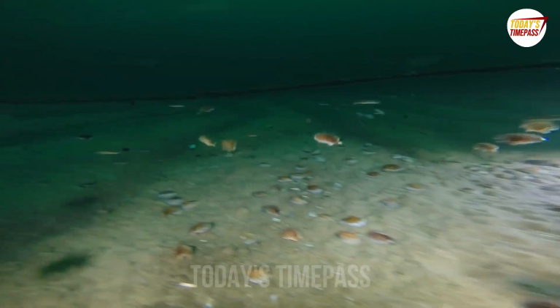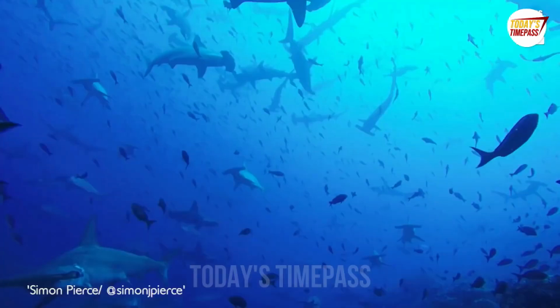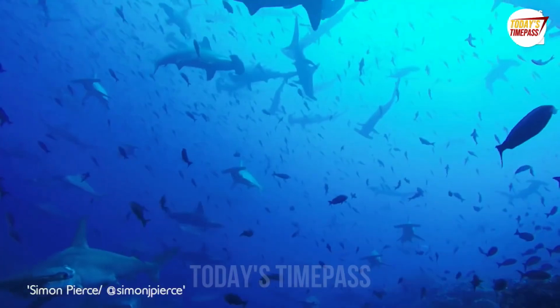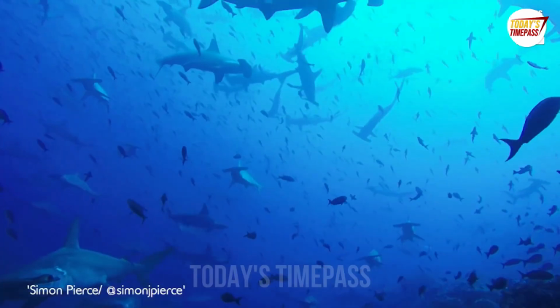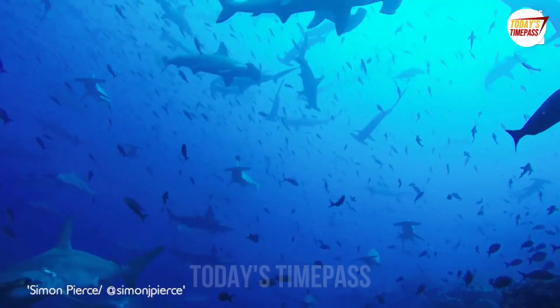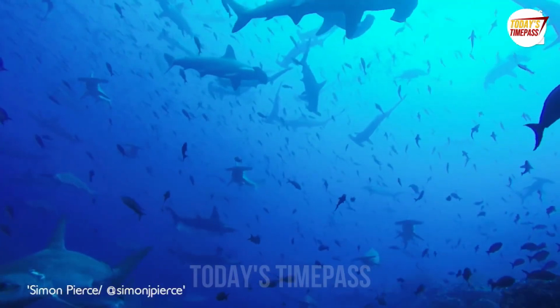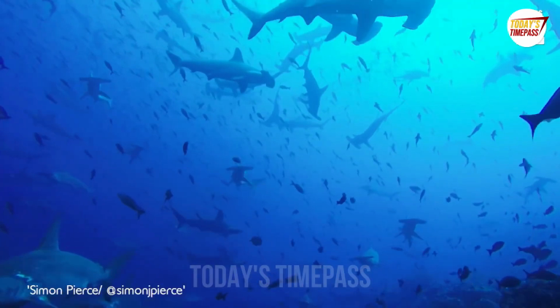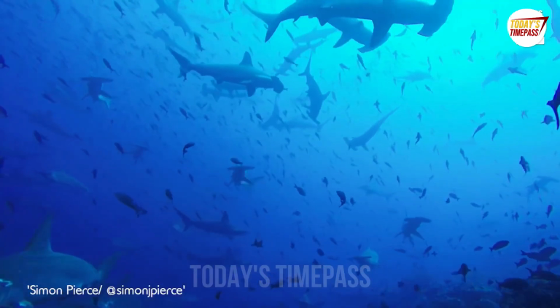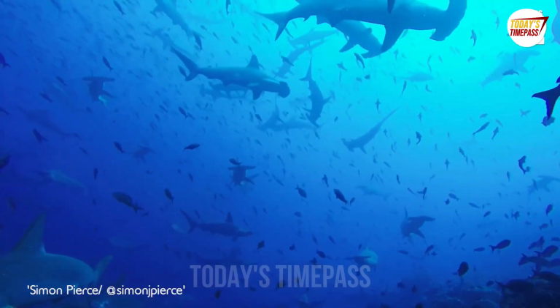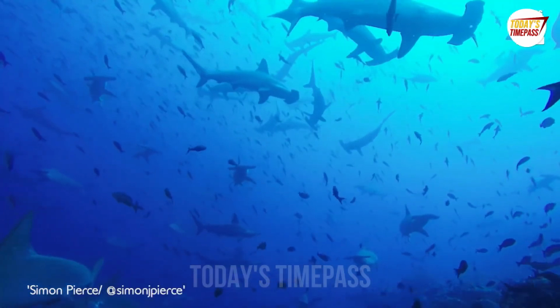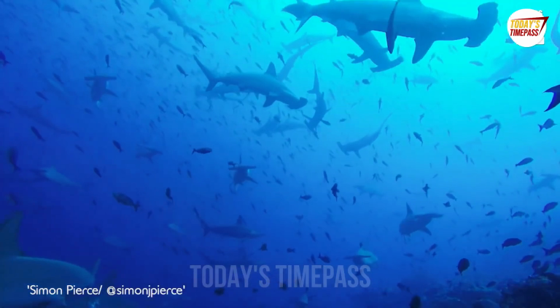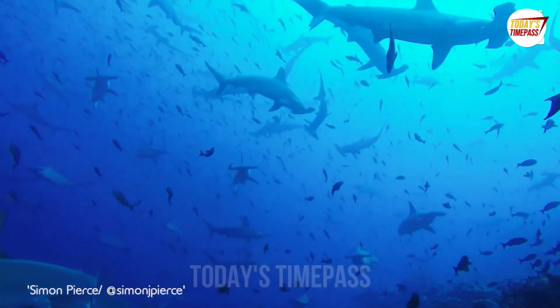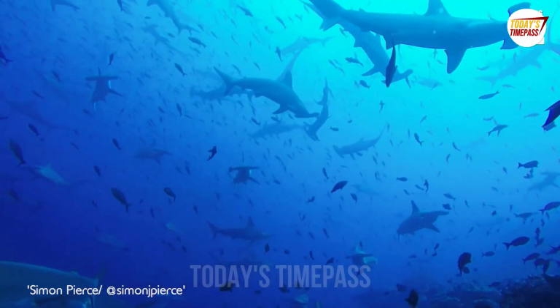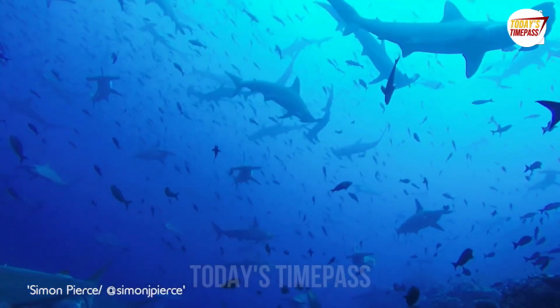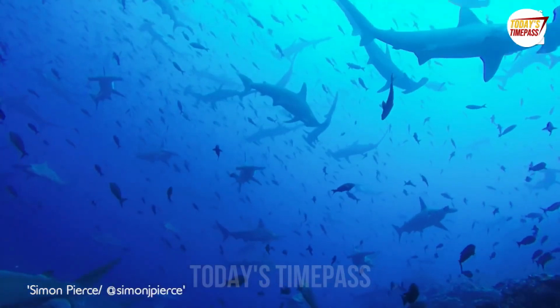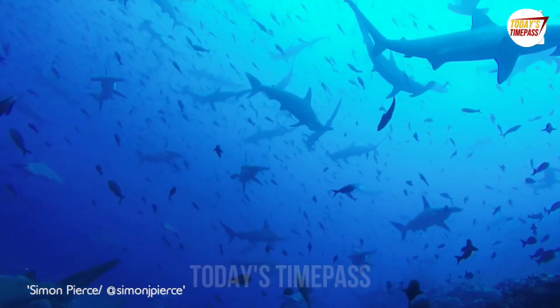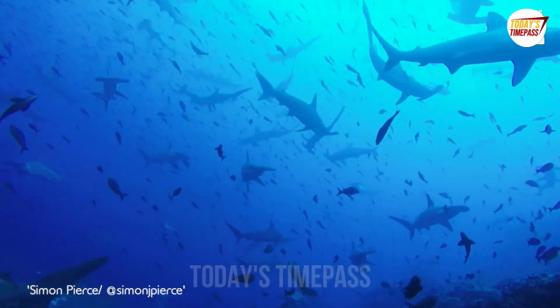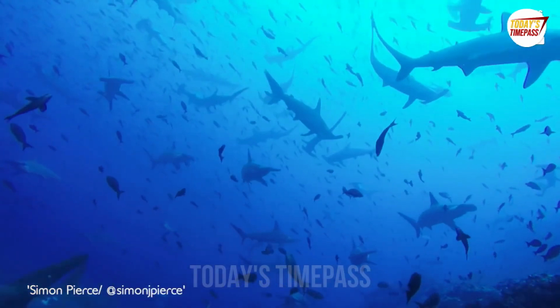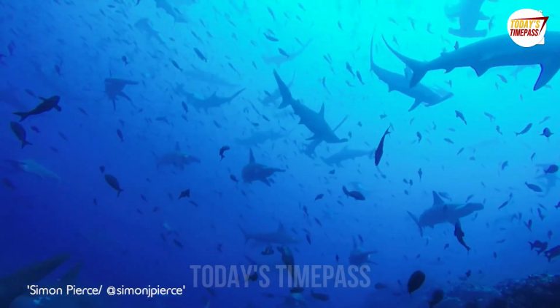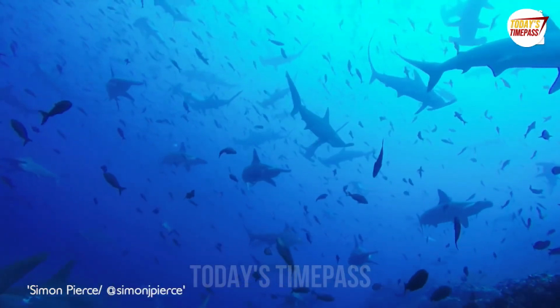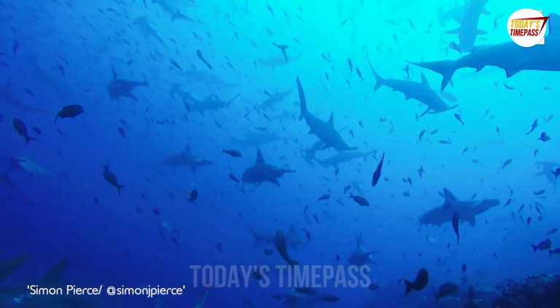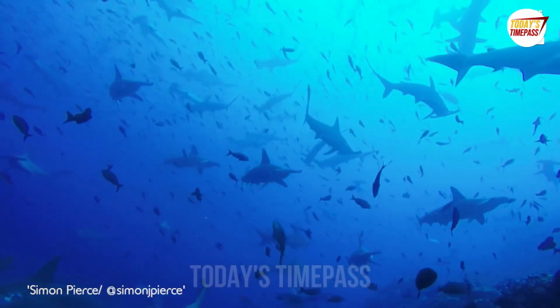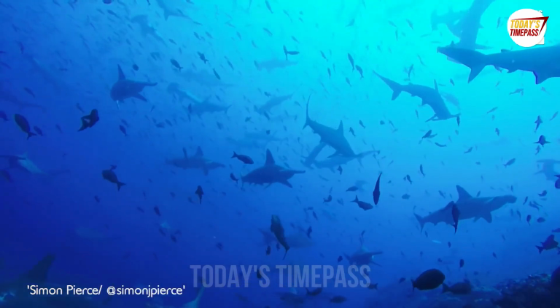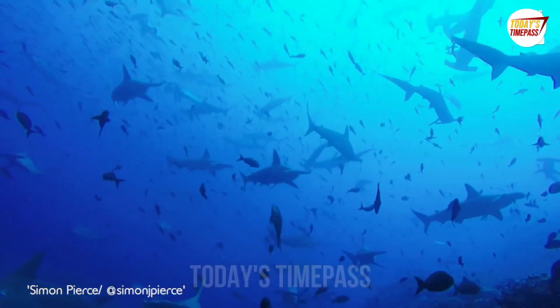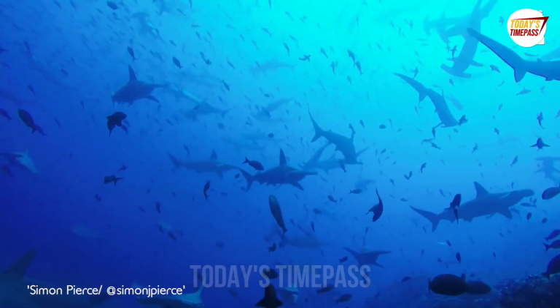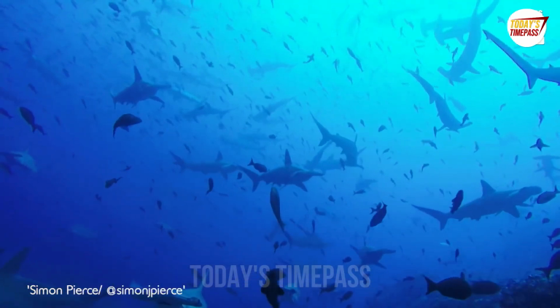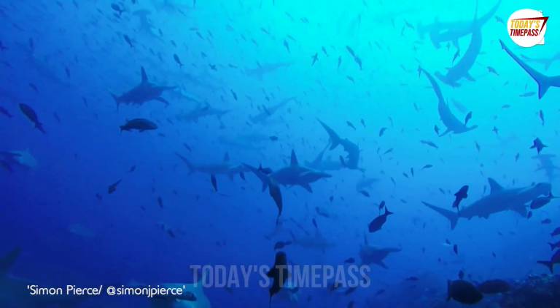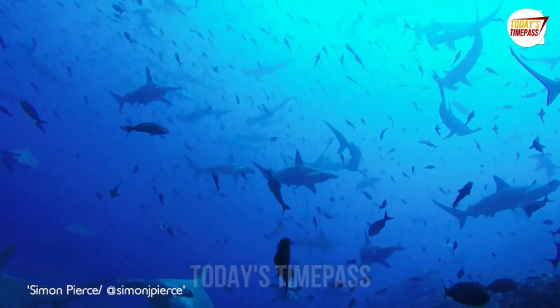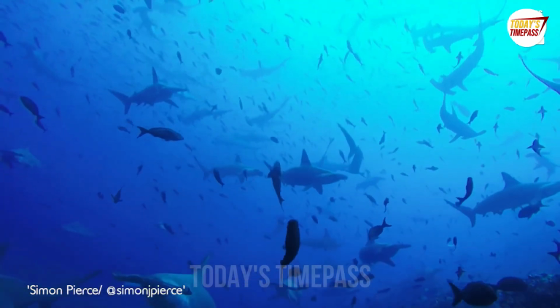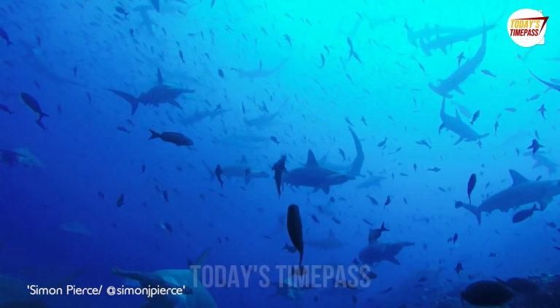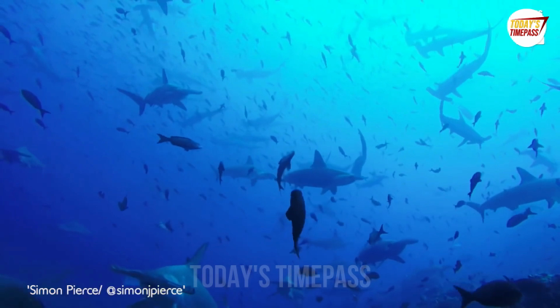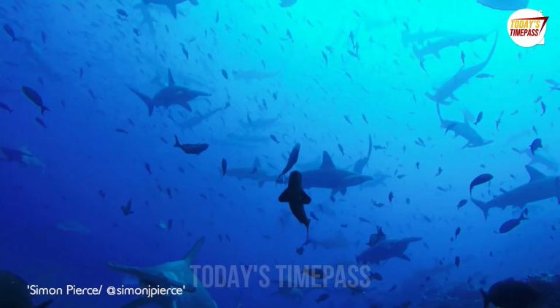The photographer captured some incredible video footage of this shark near Ecuador.